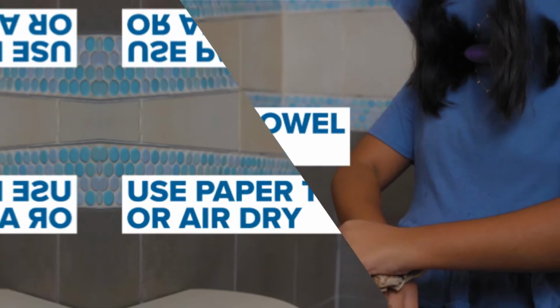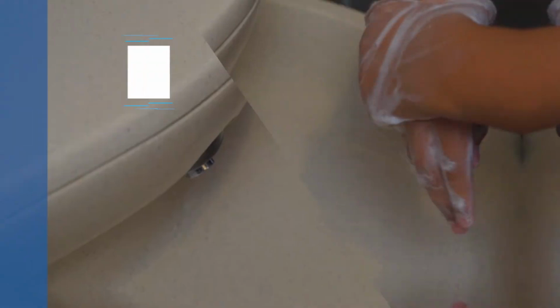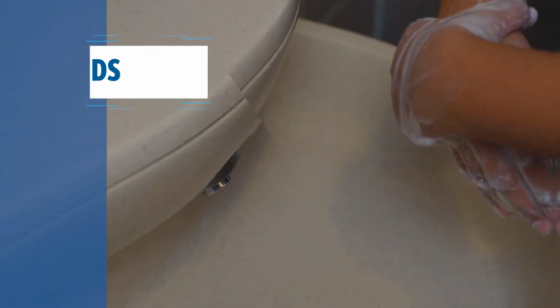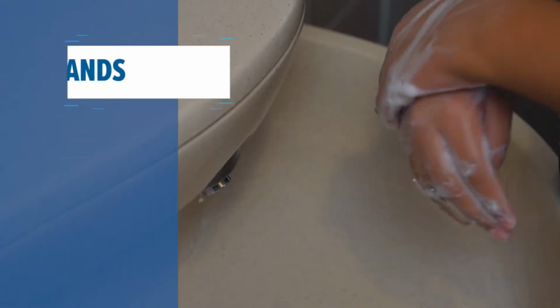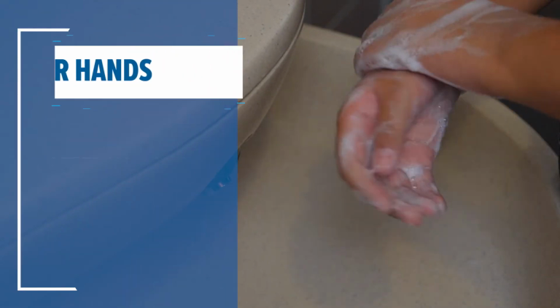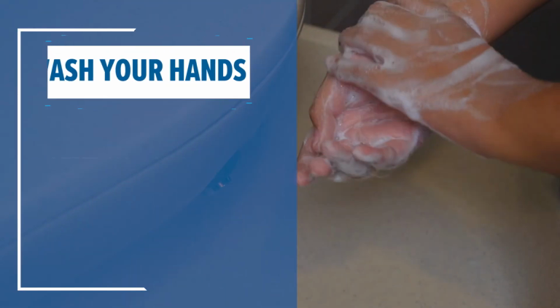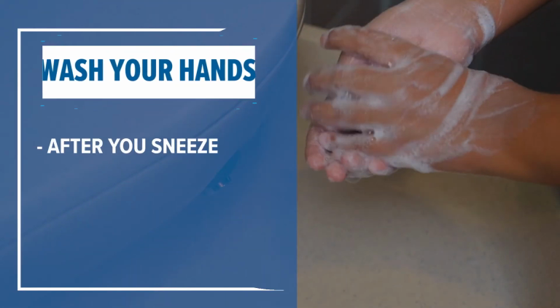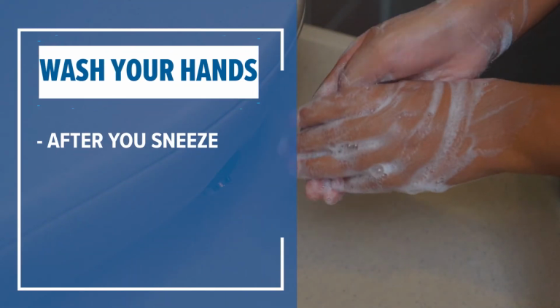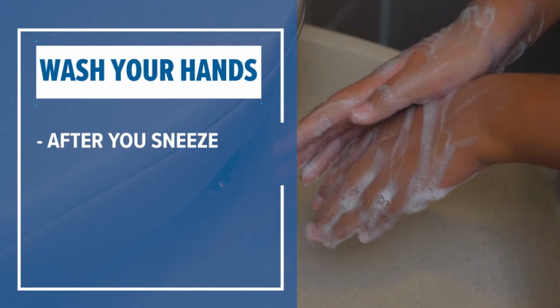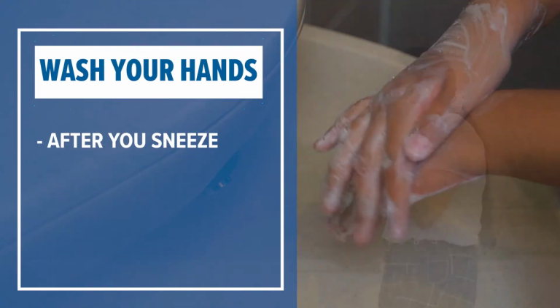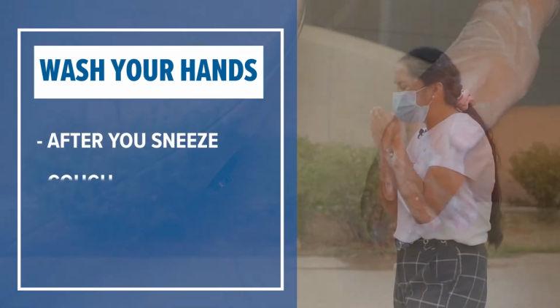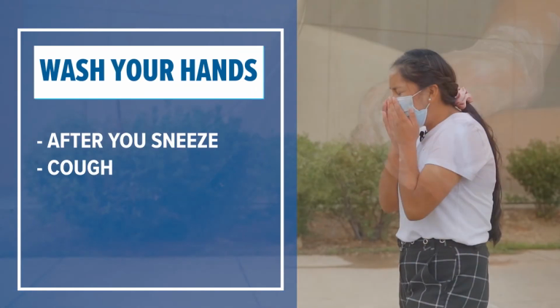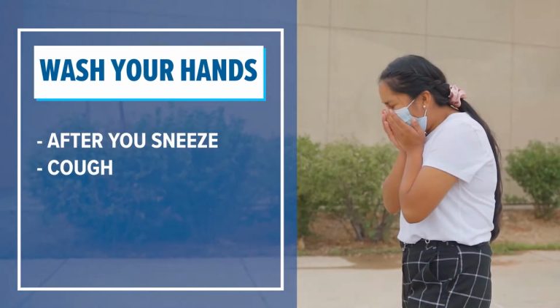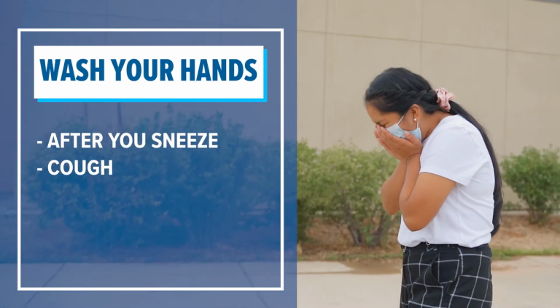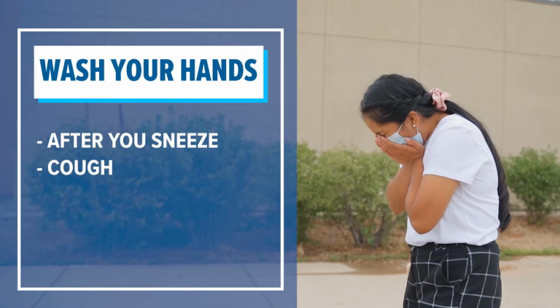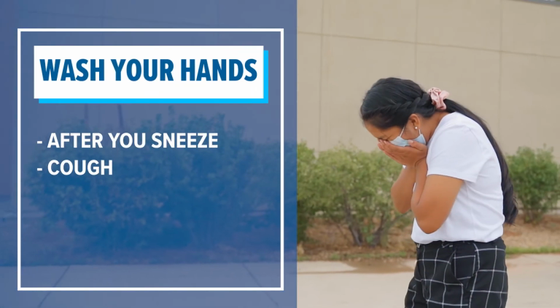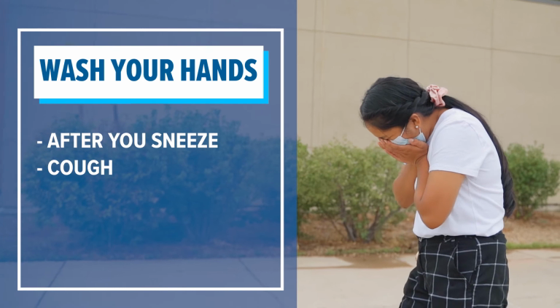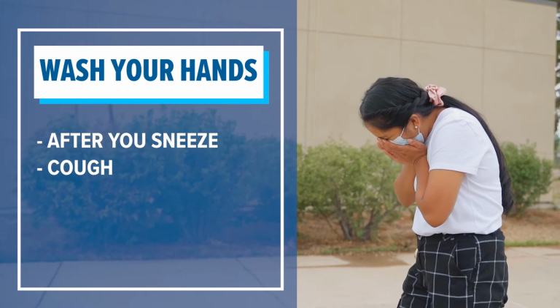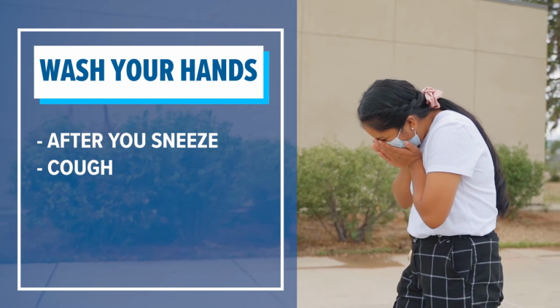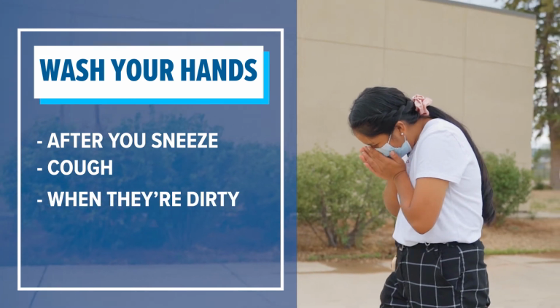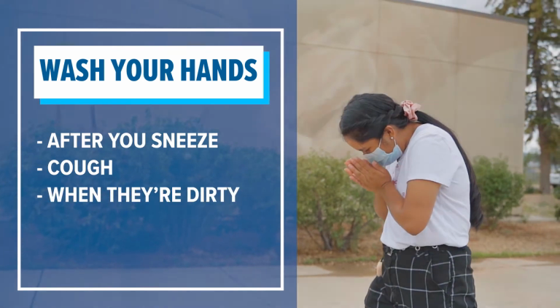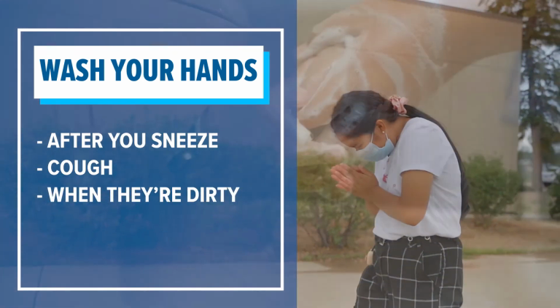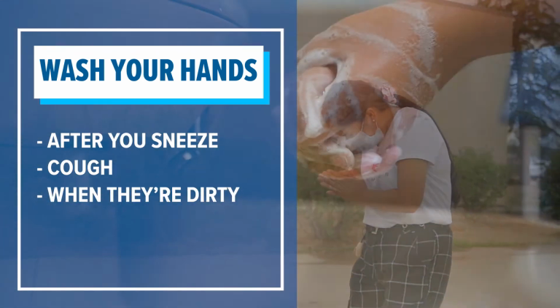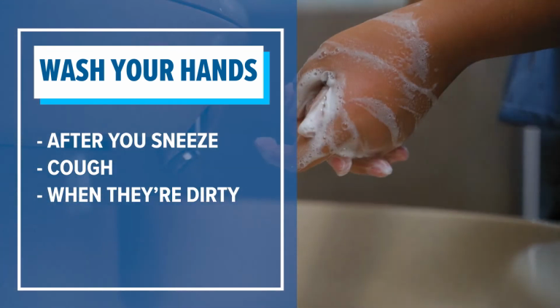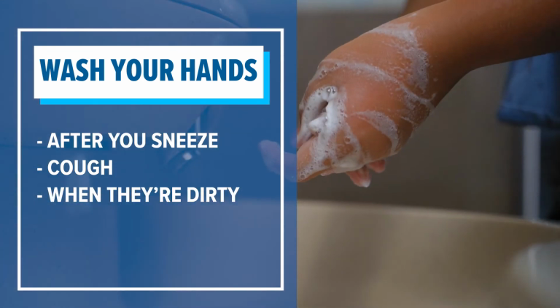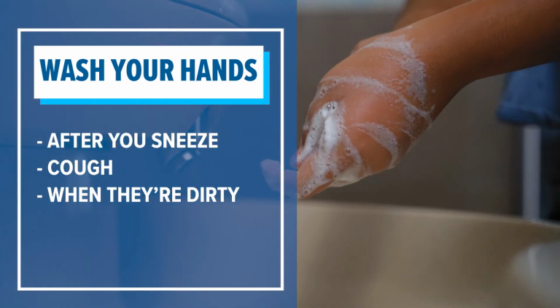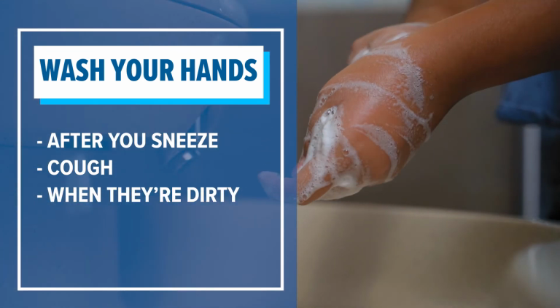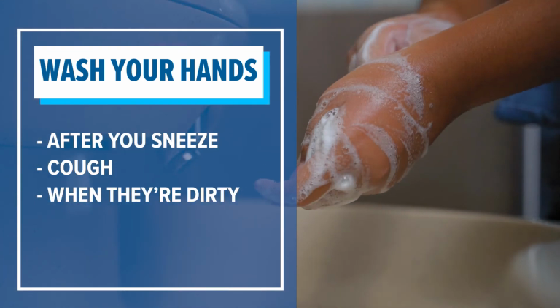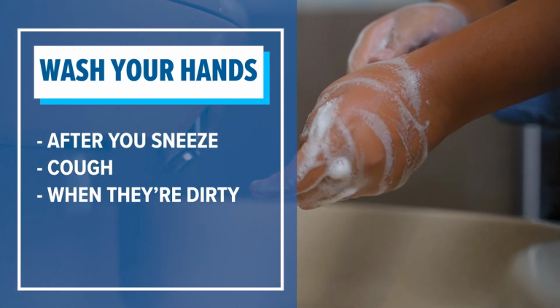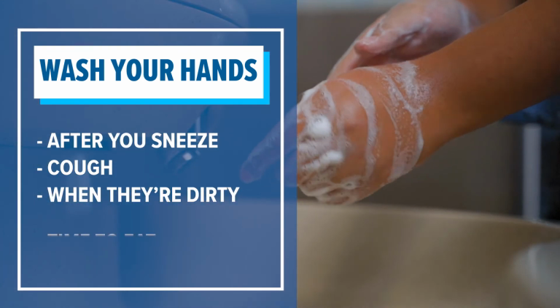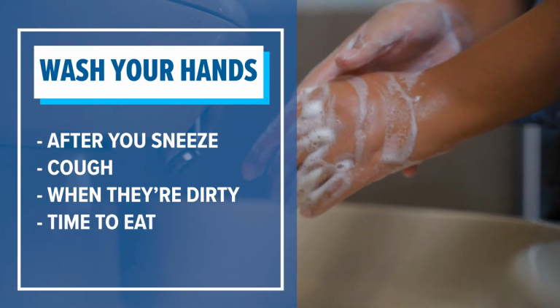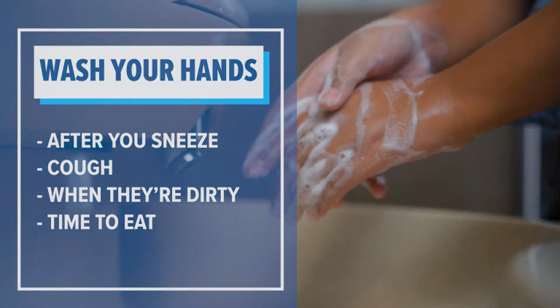Always wash your hands after you sneeze, cough, and get them dirty. Most importantly, always wash your hands before eating.